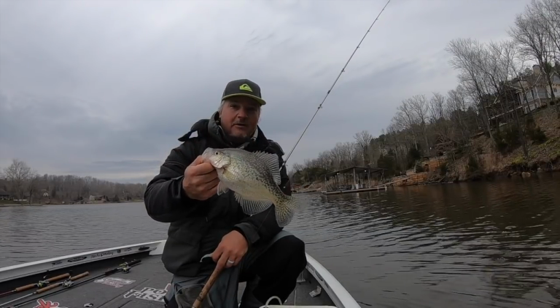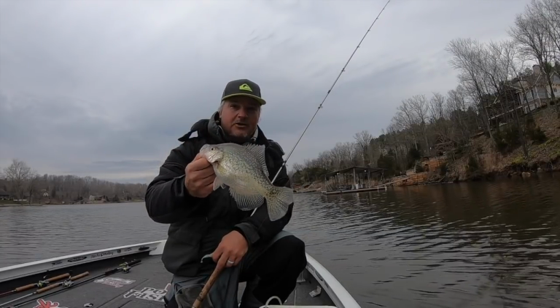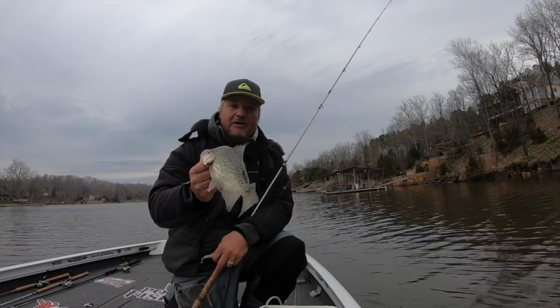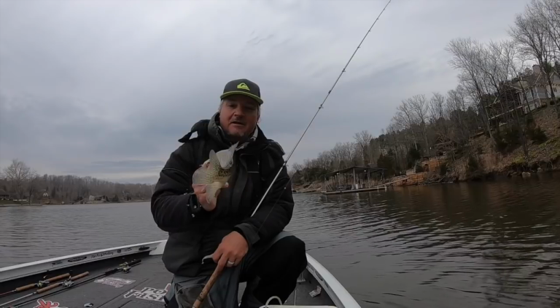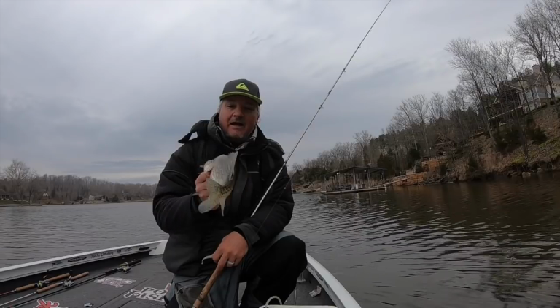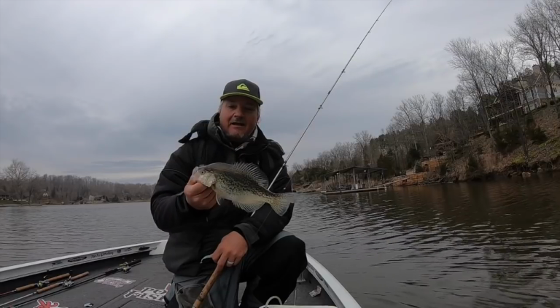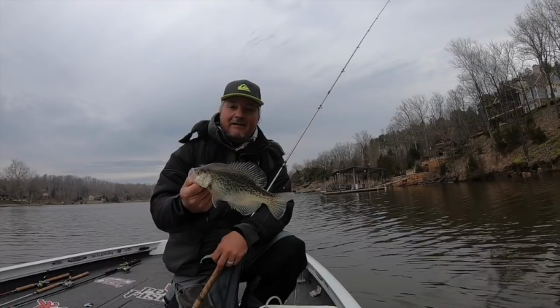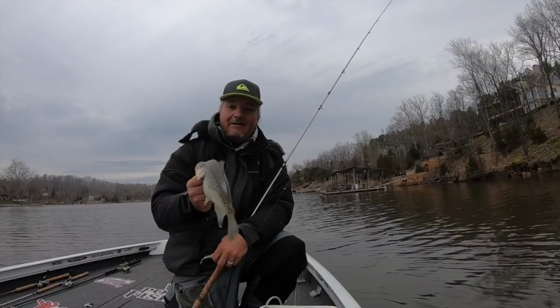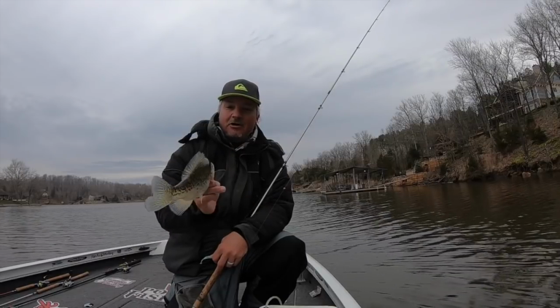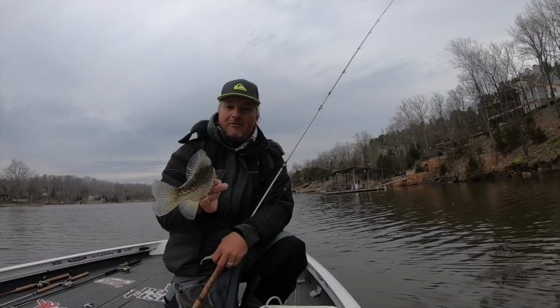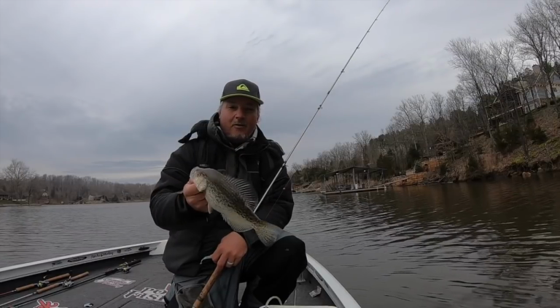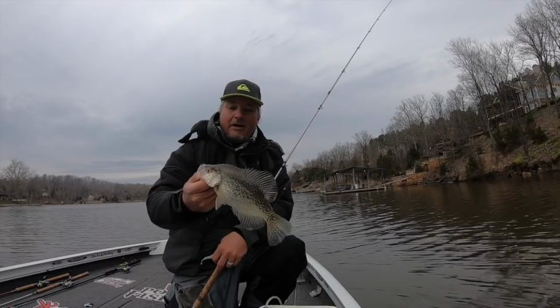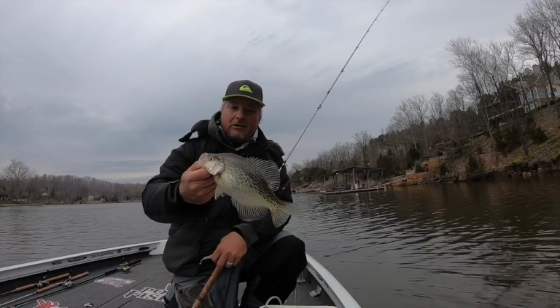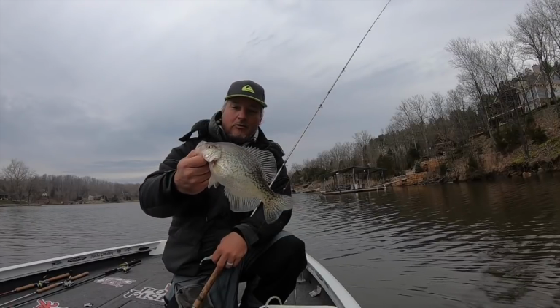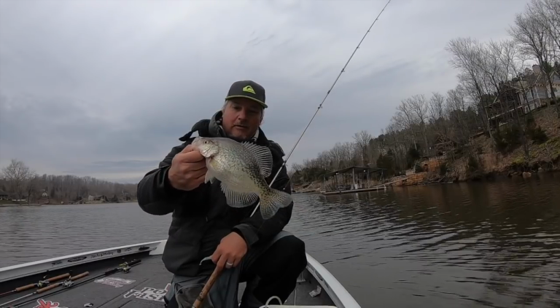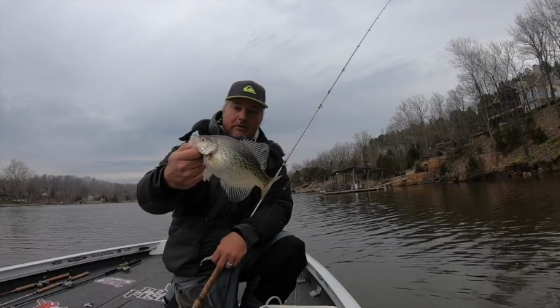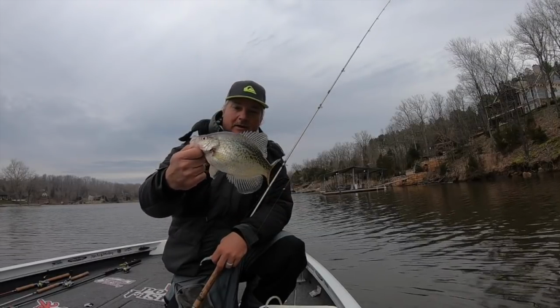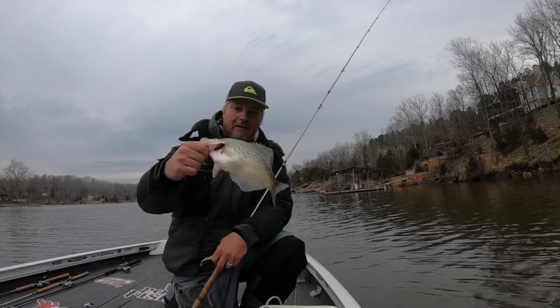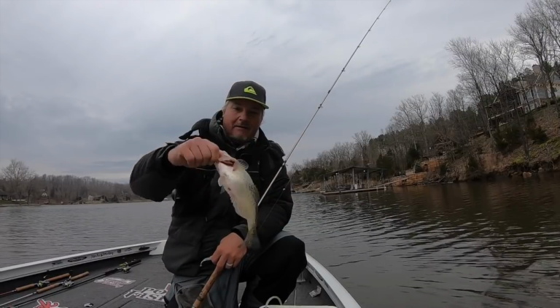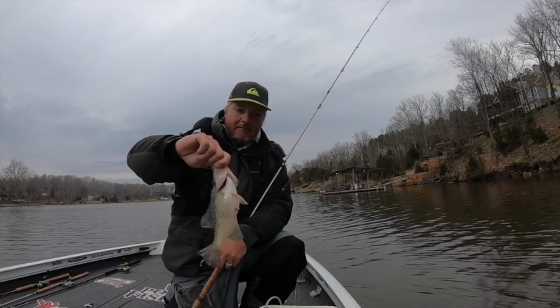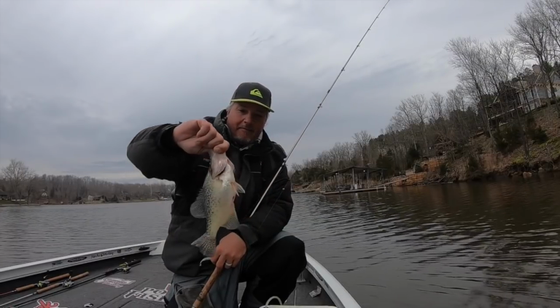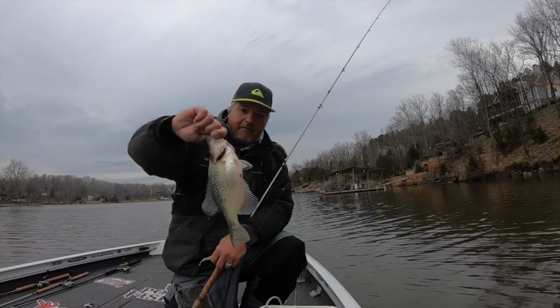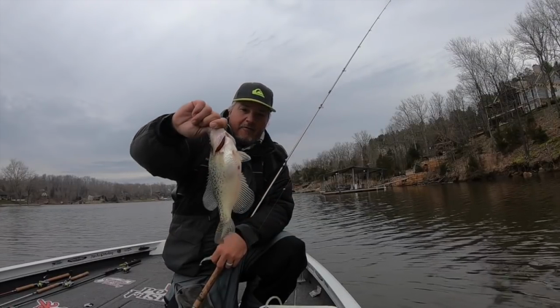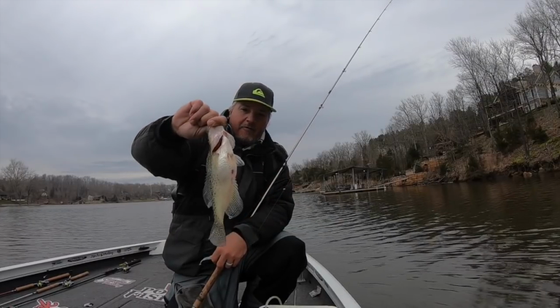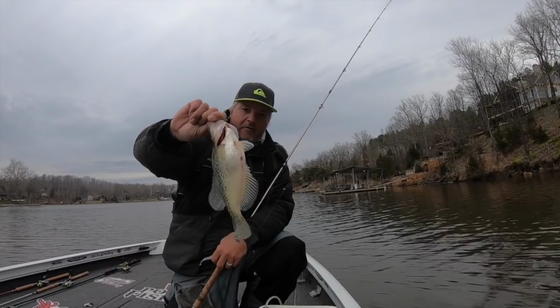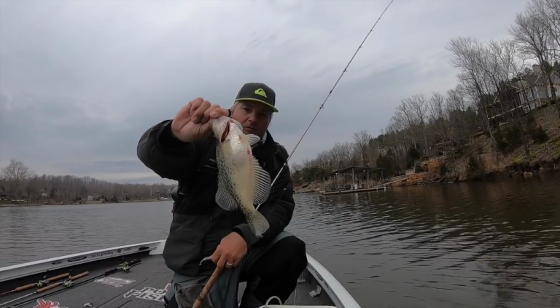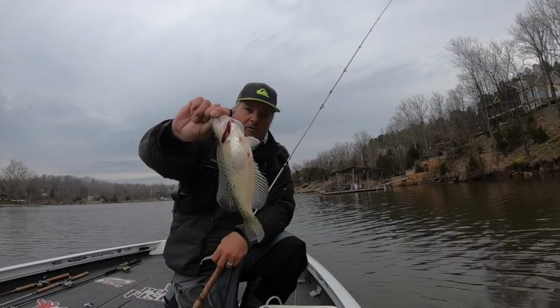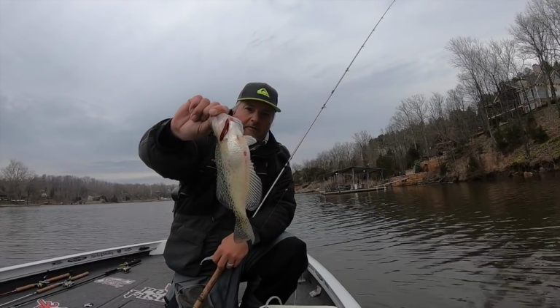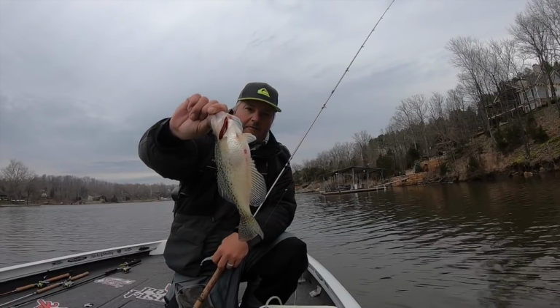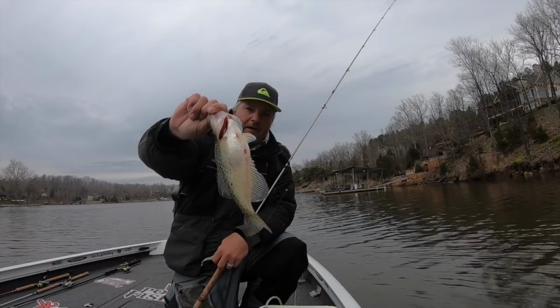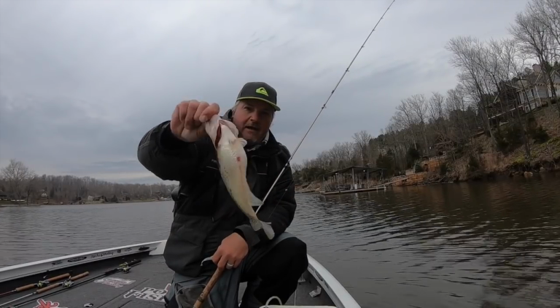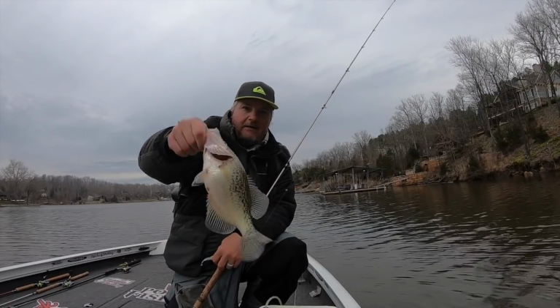I'm going to show you this on live scope and walk you through what I'm doing. Full of eggs.